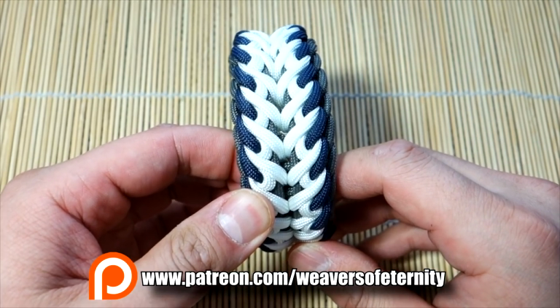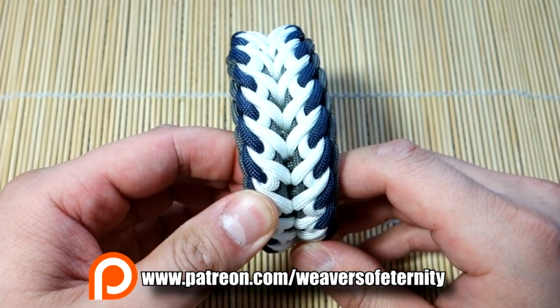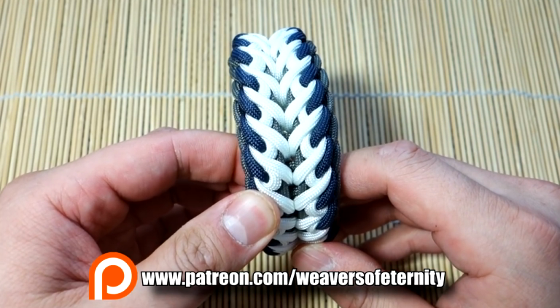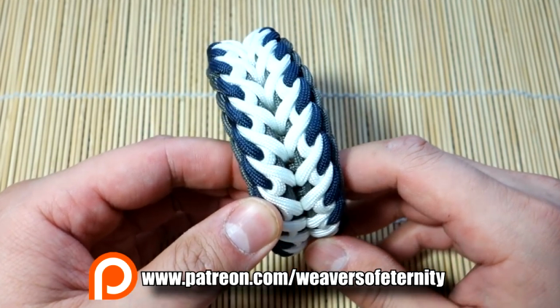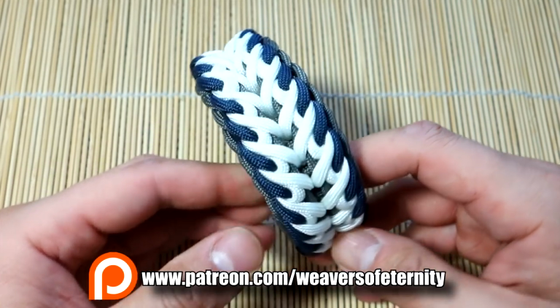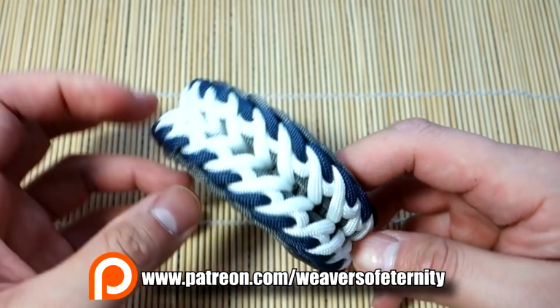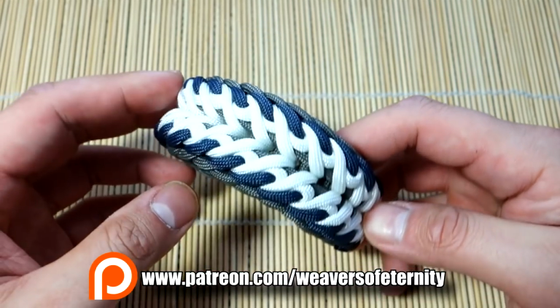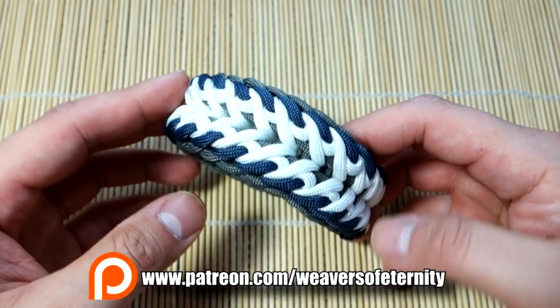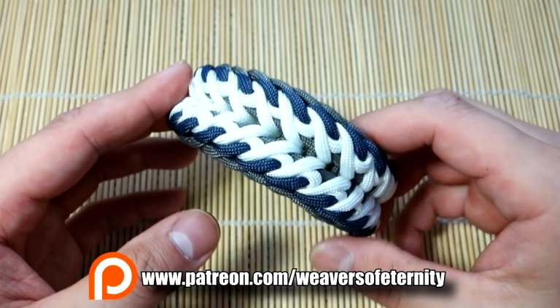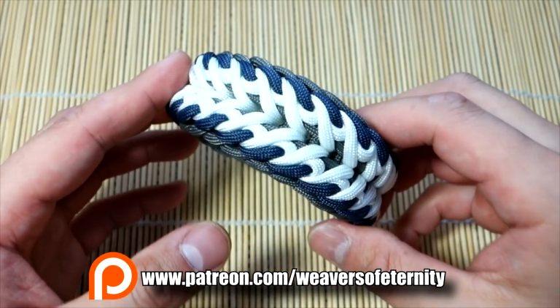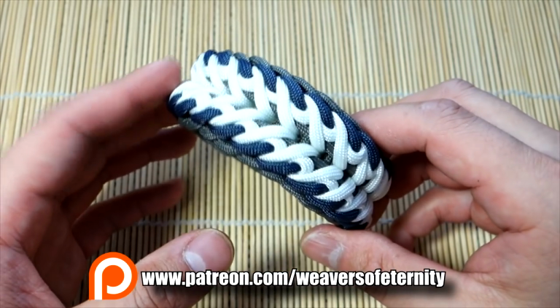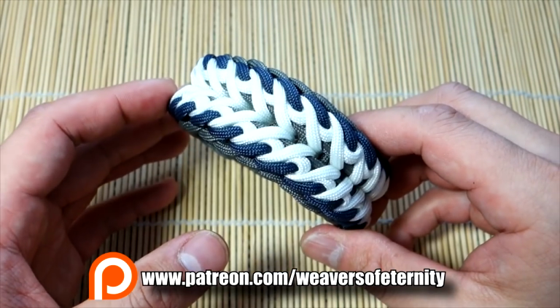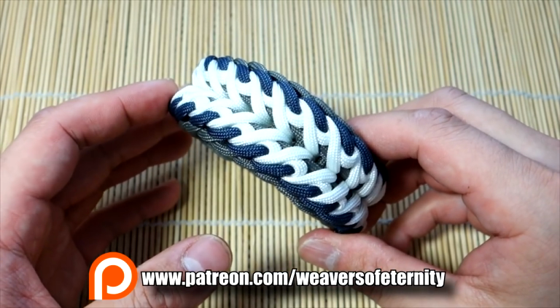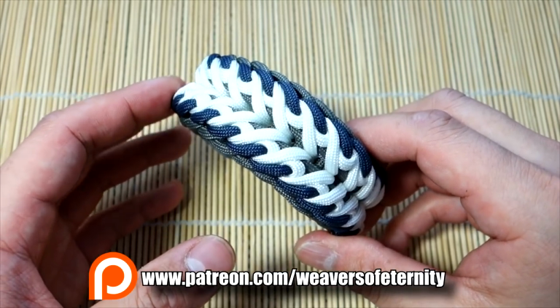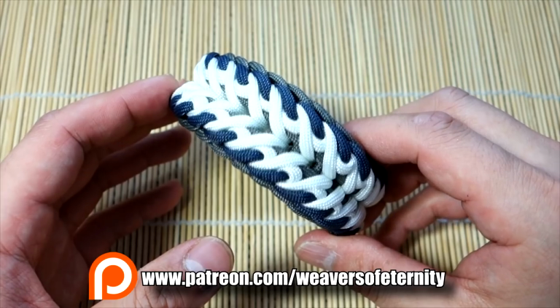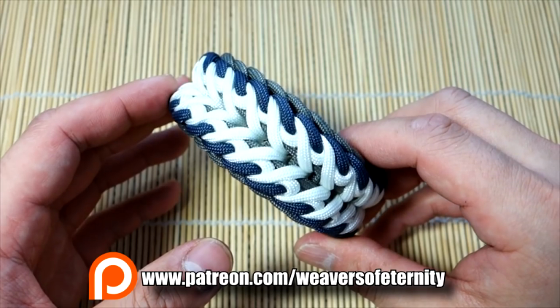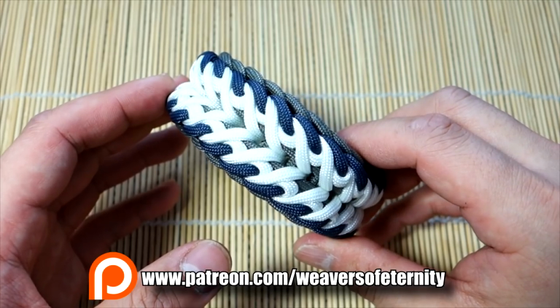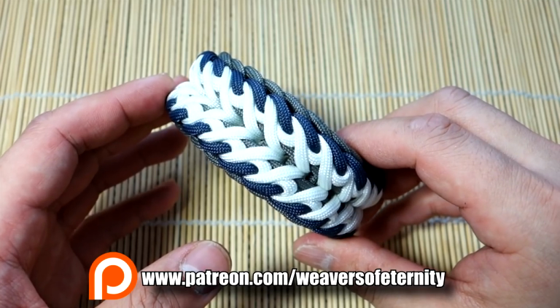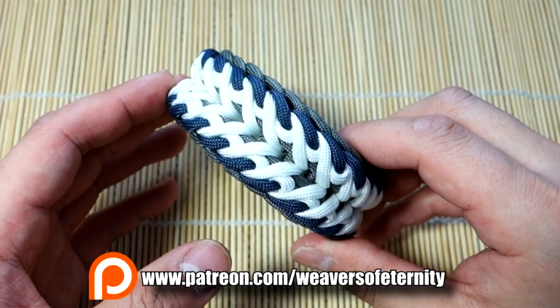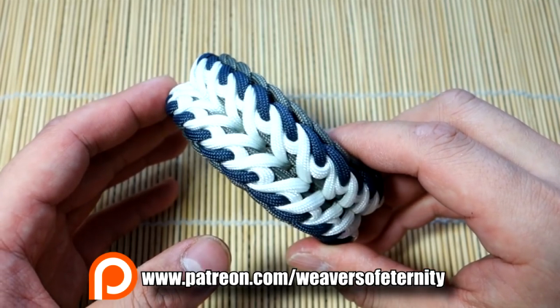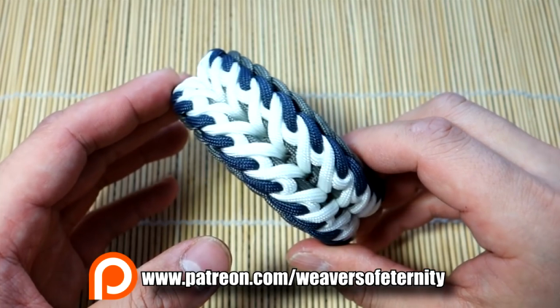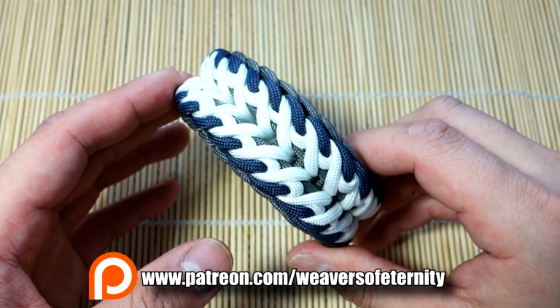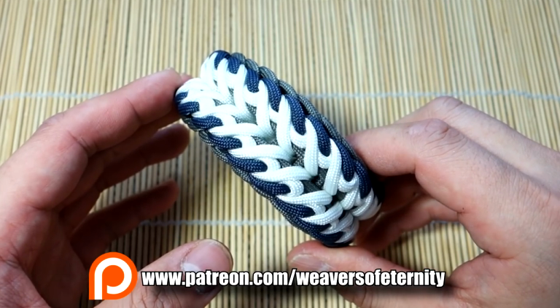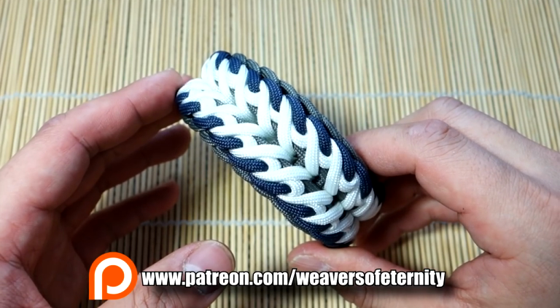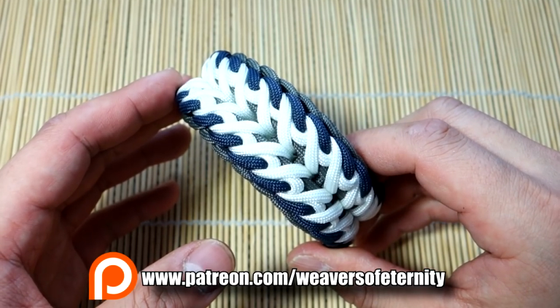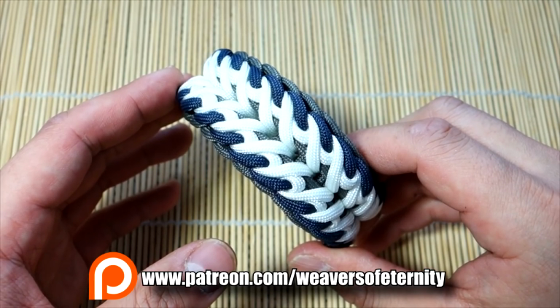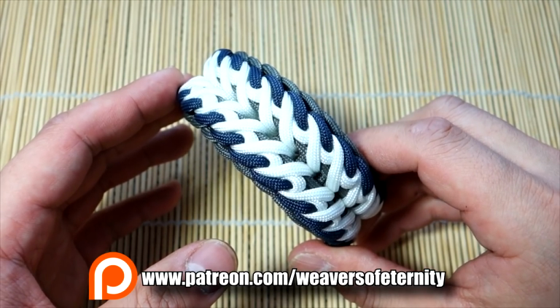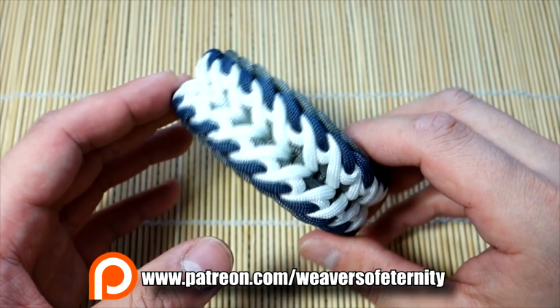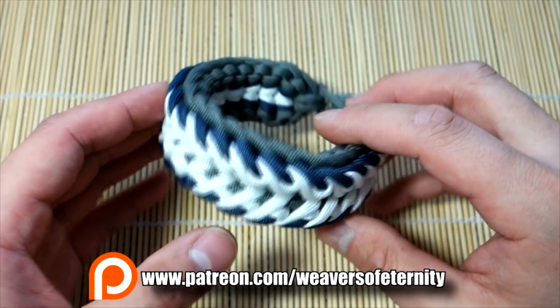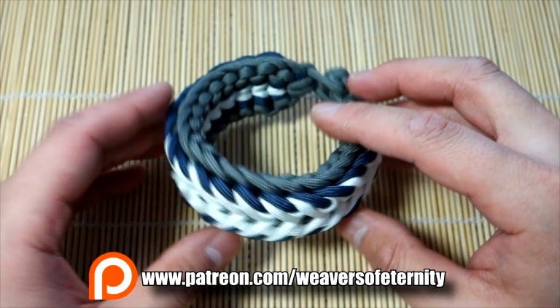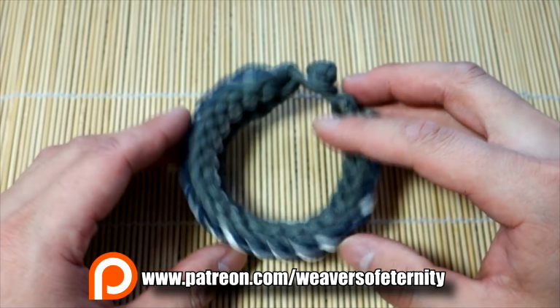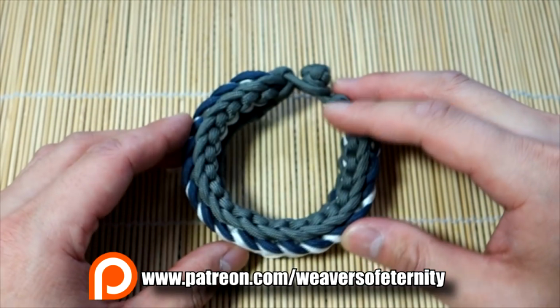Thank you so much for your support, especially you guys on Patreon. I'll see you on the next video — bye!